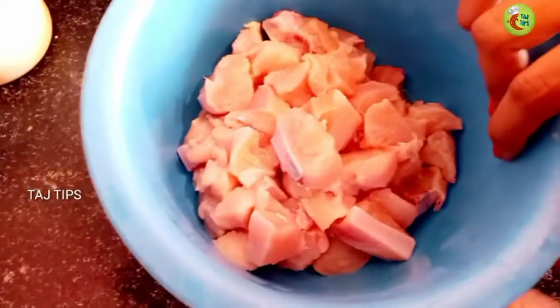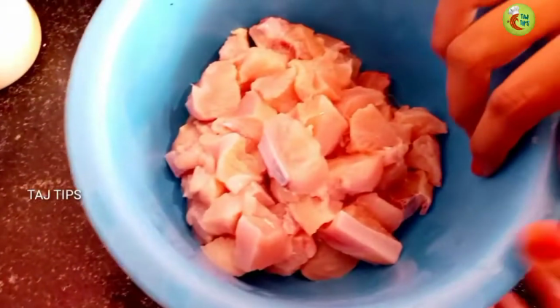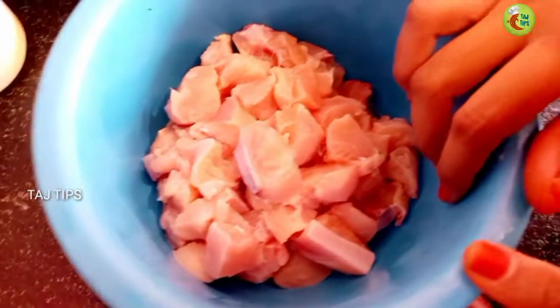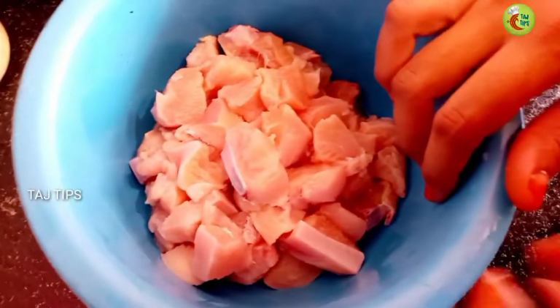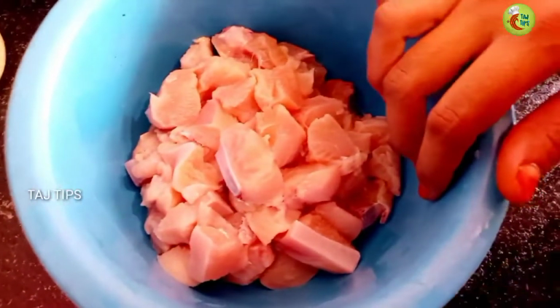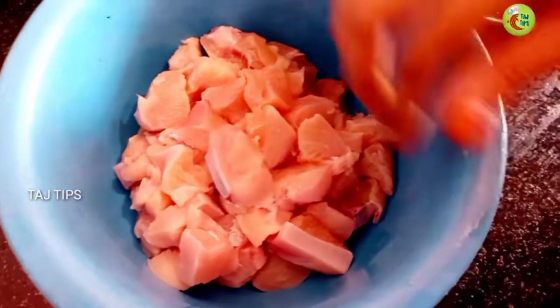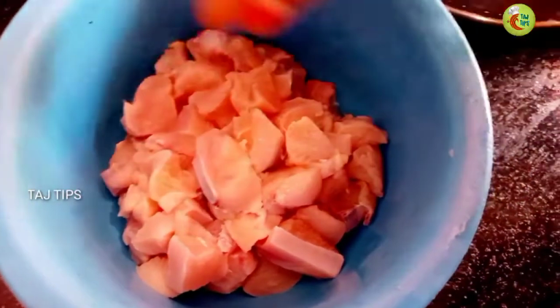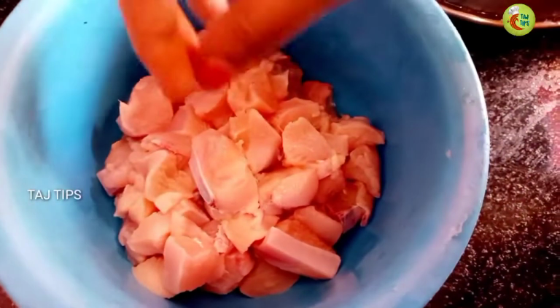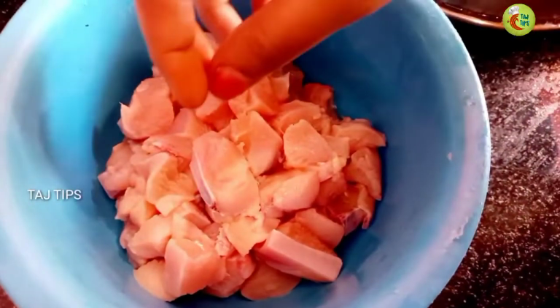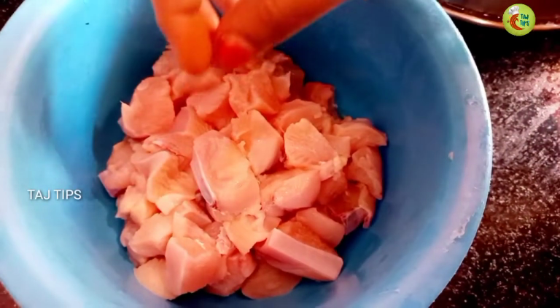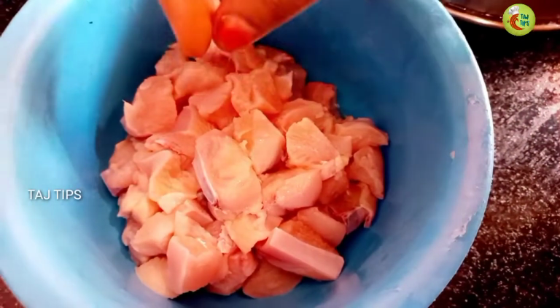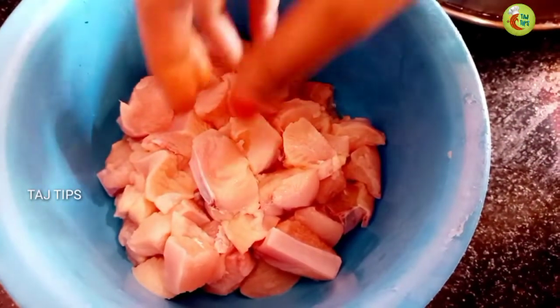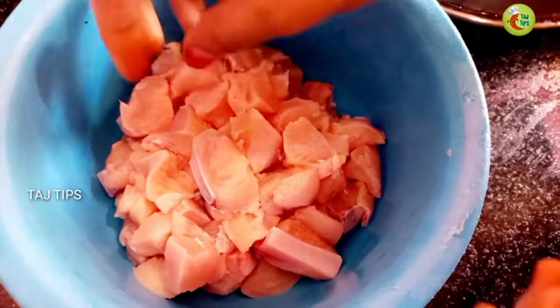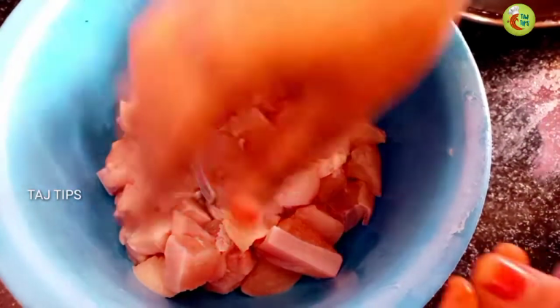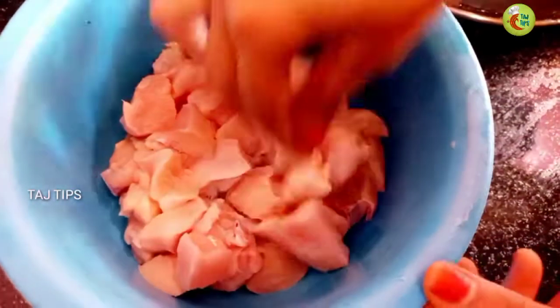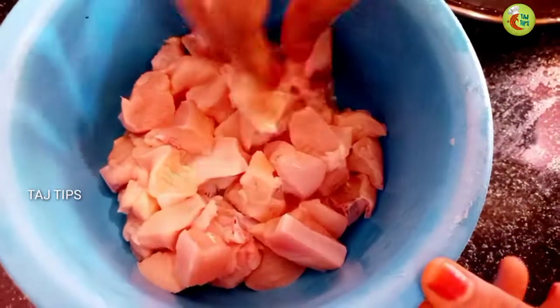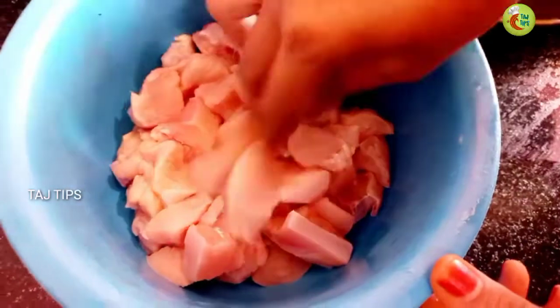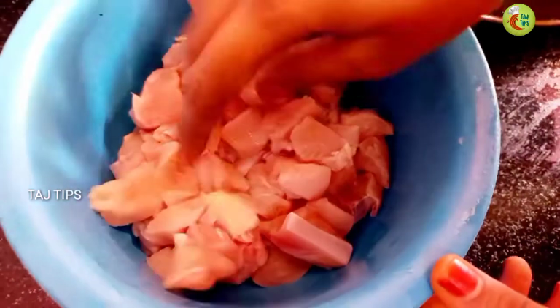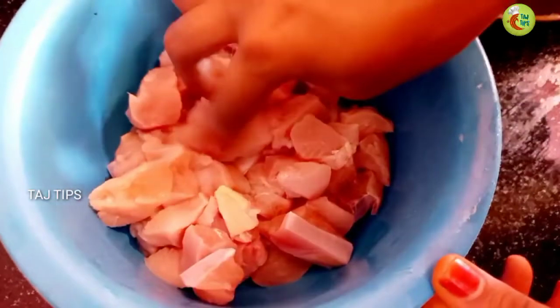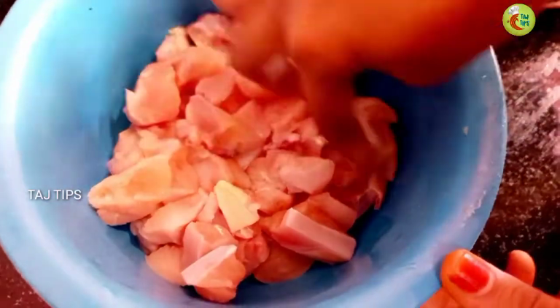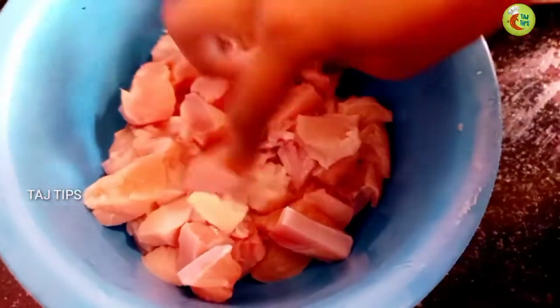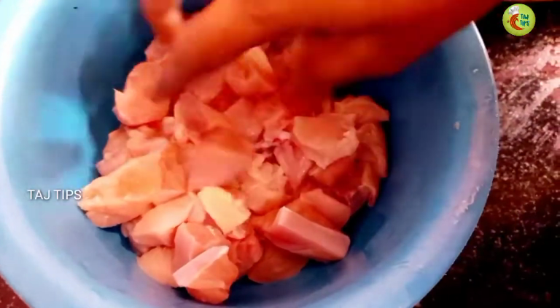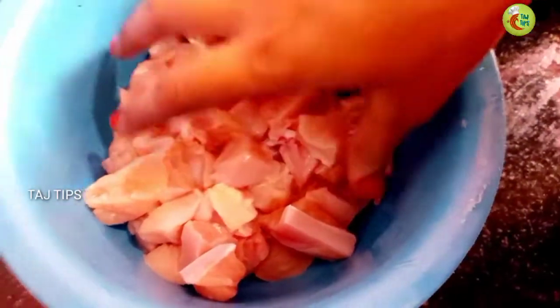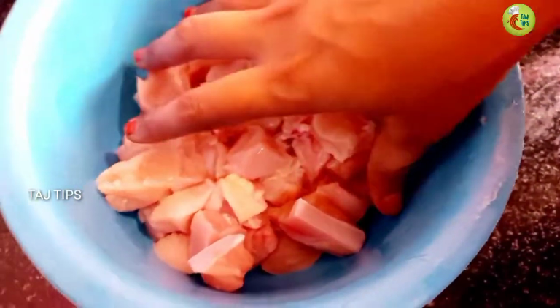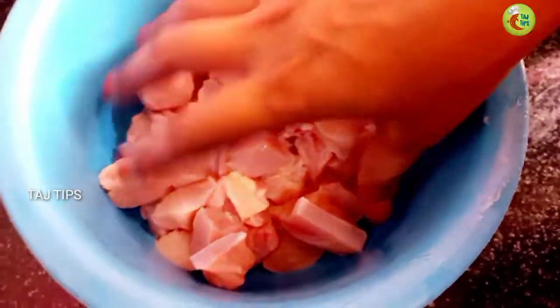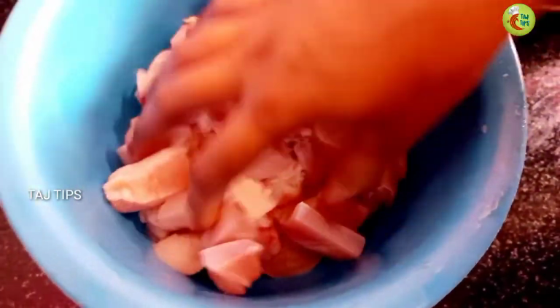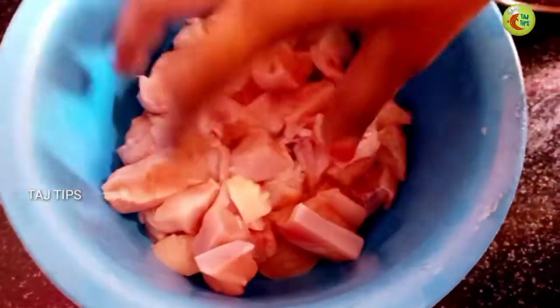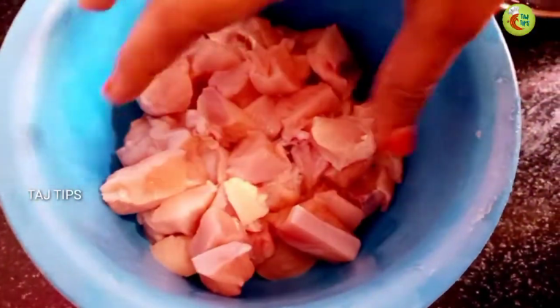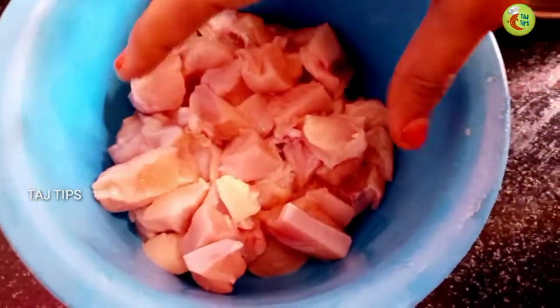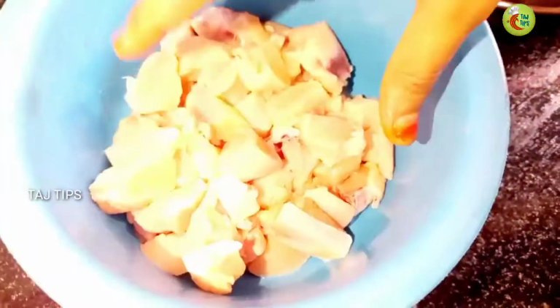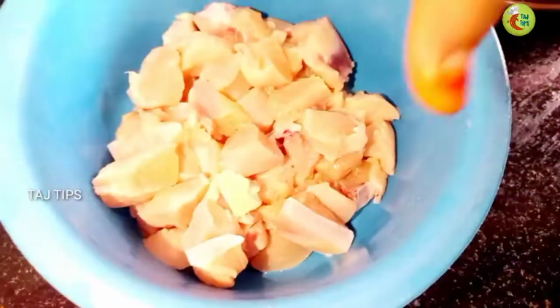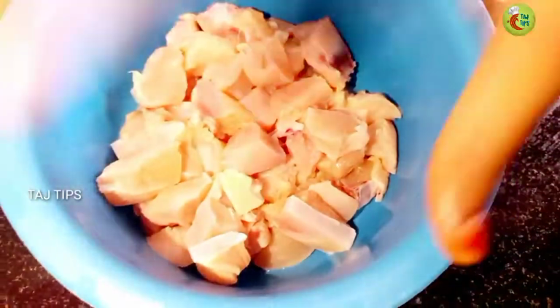Hi friends! Now we are going to see how we are going to make a soup in Manchuria. We are going to tell you how we are going to make it restaurant style.